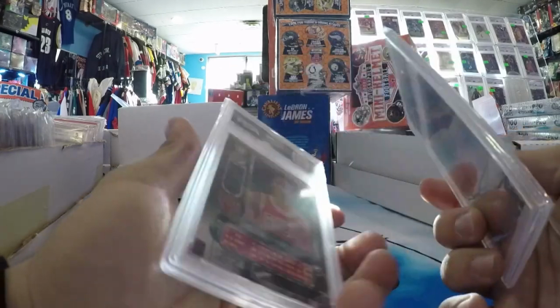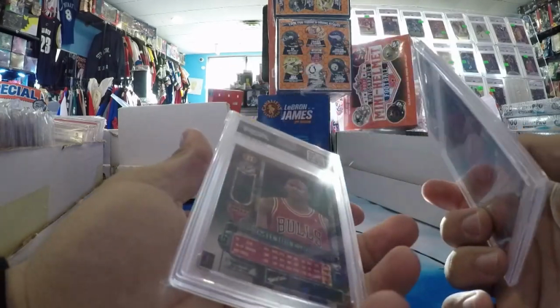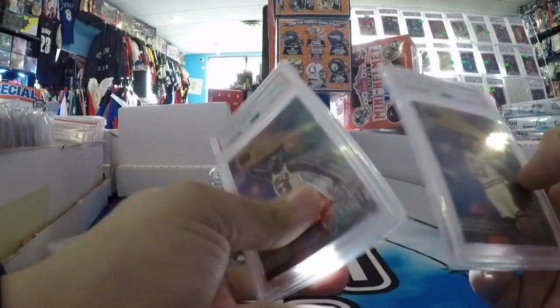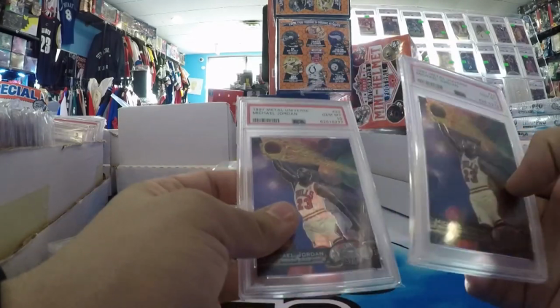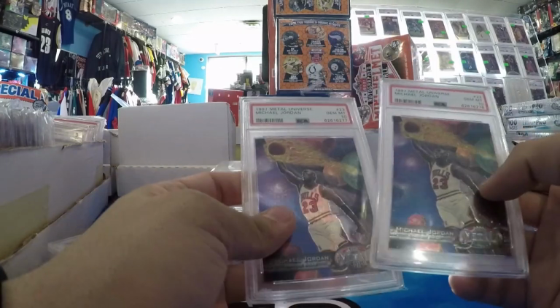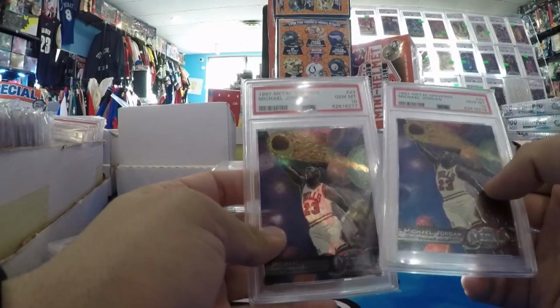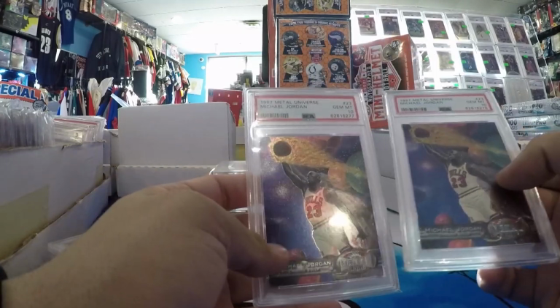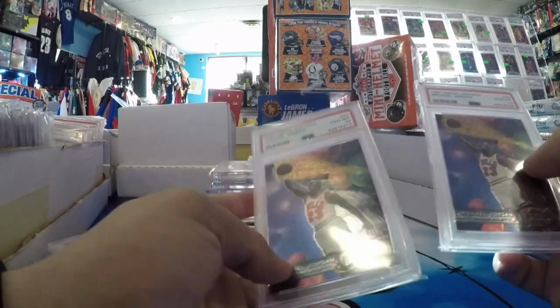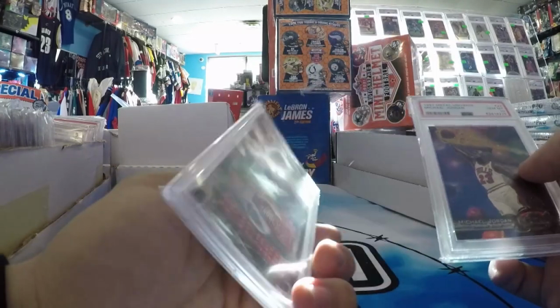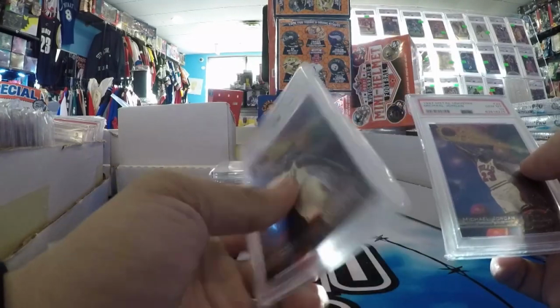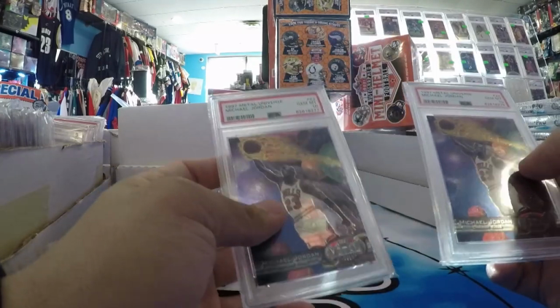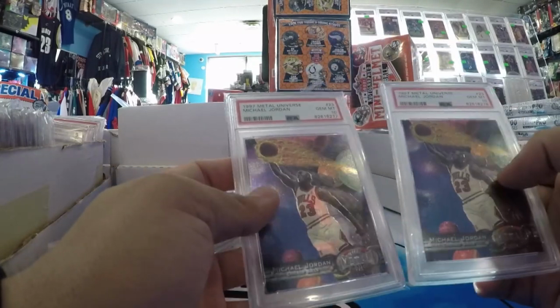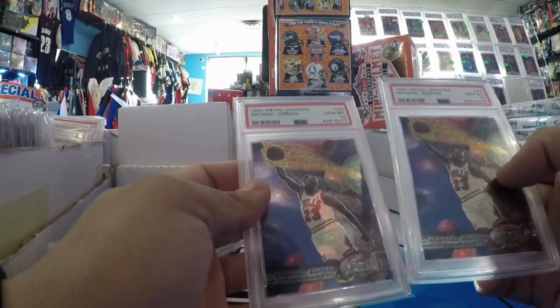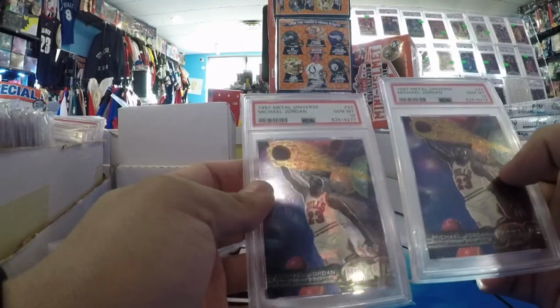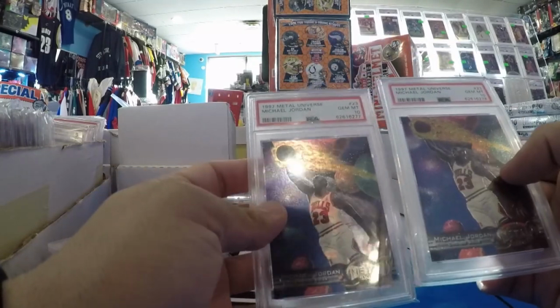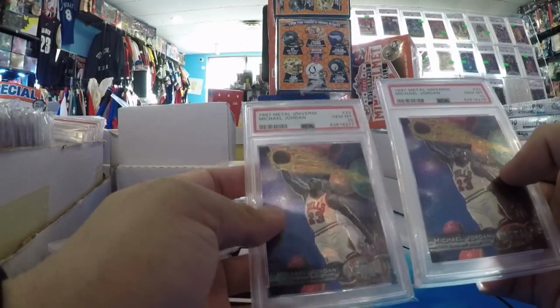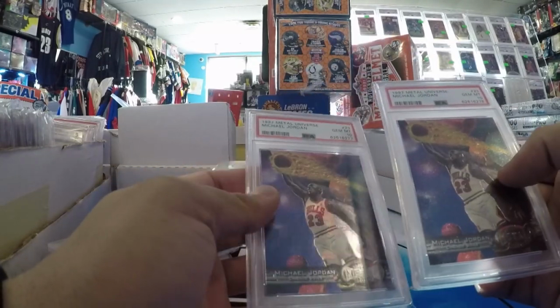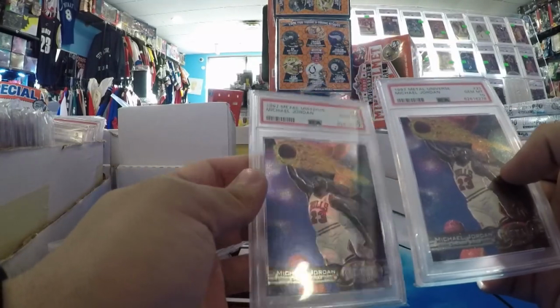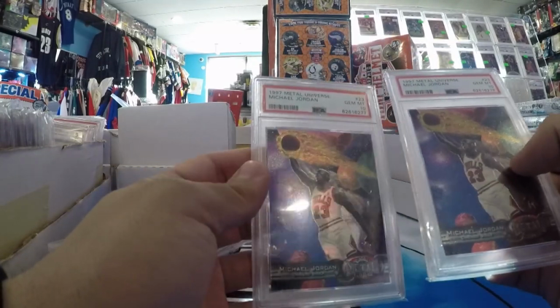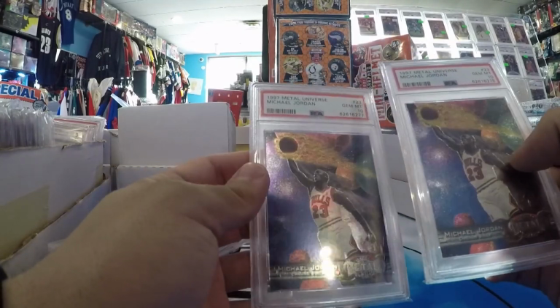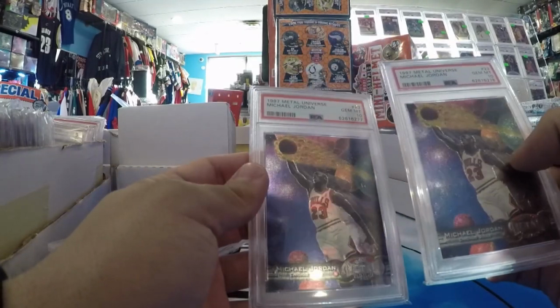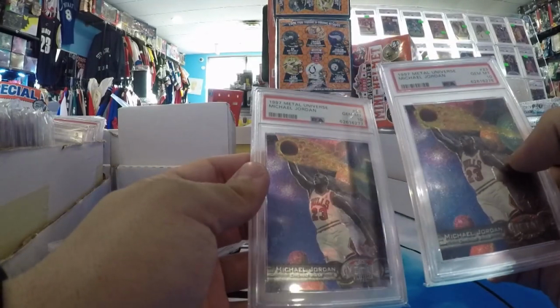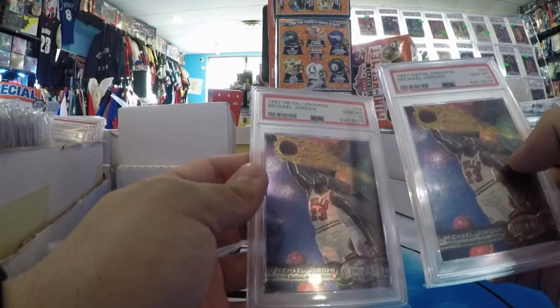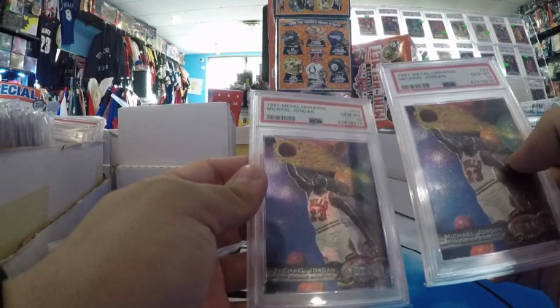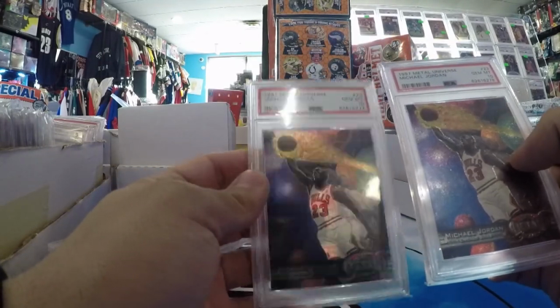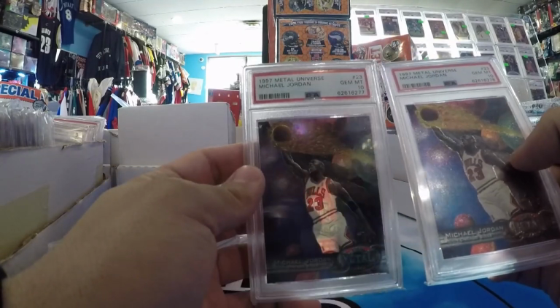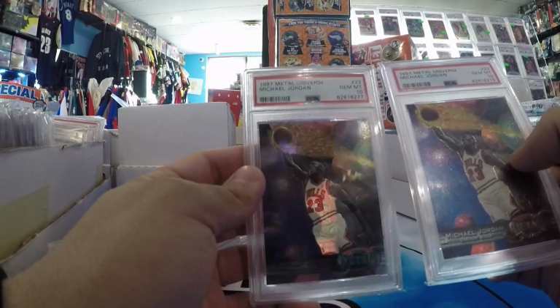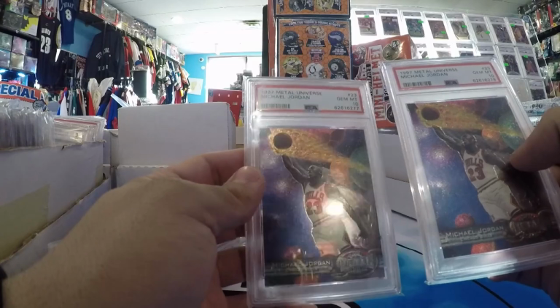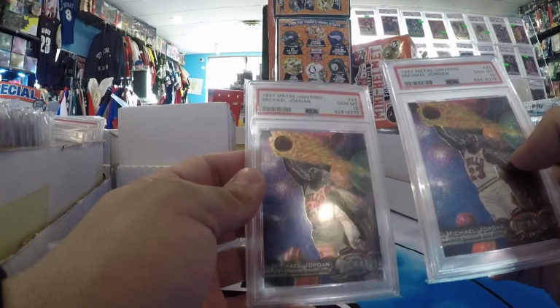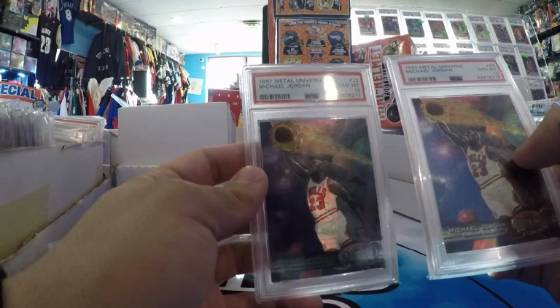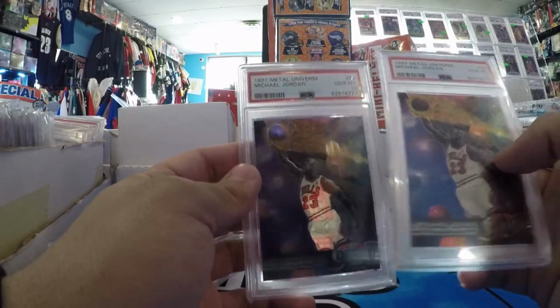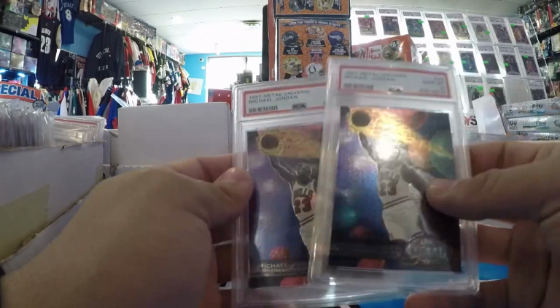Forget it — the PMG is a million. I mean it's not even a debate.